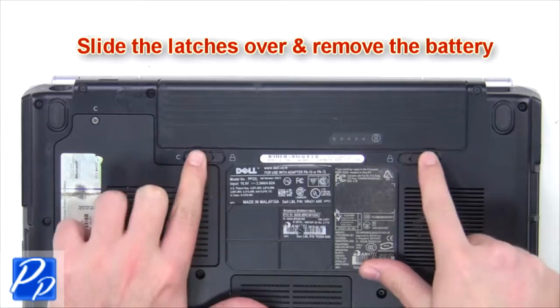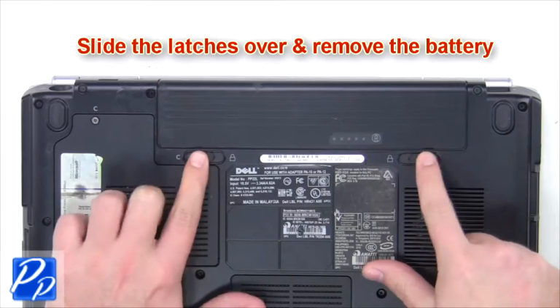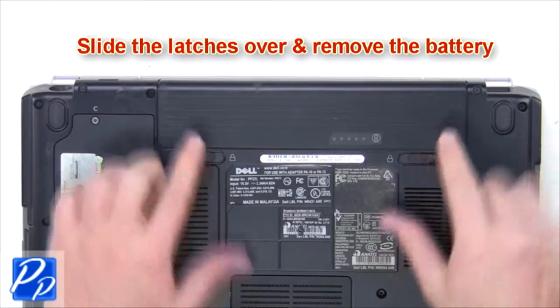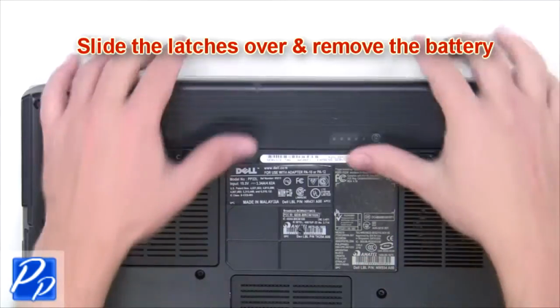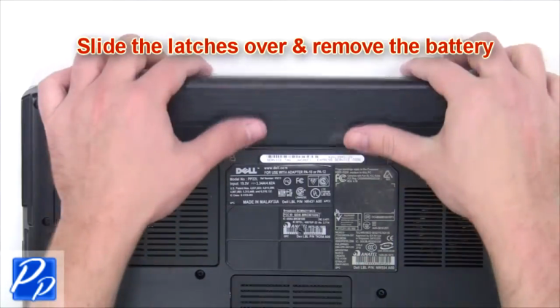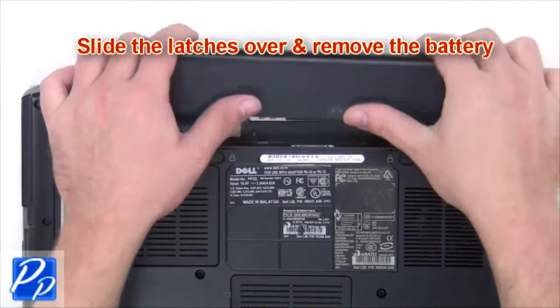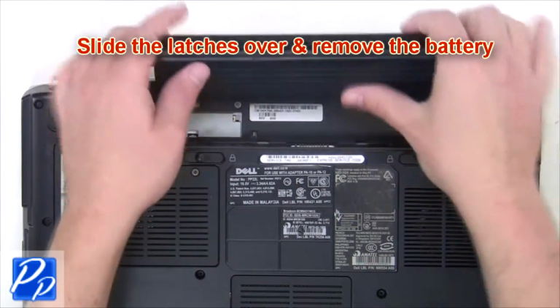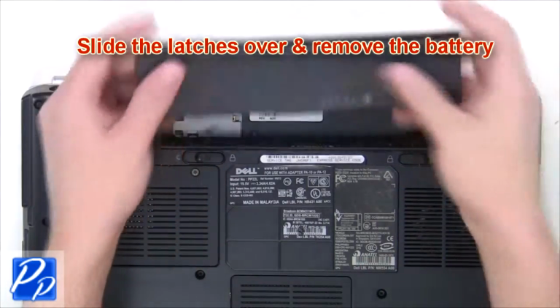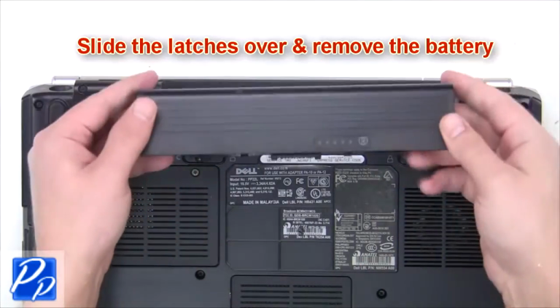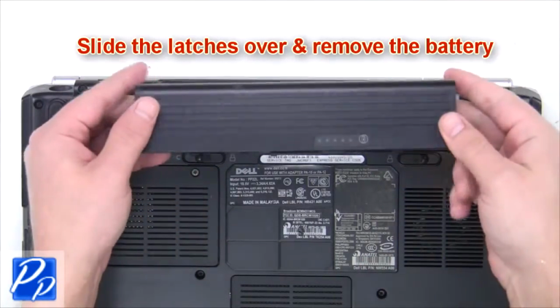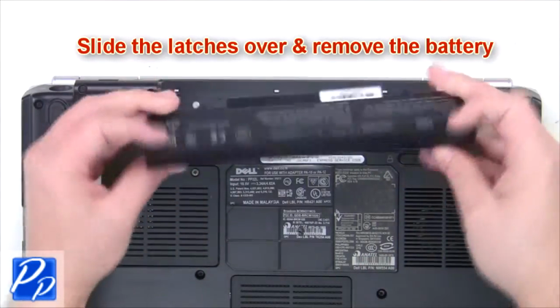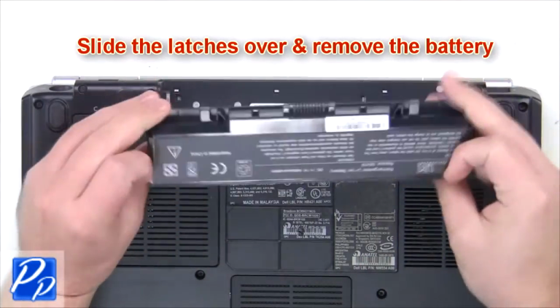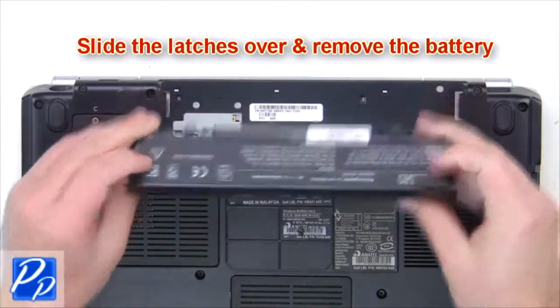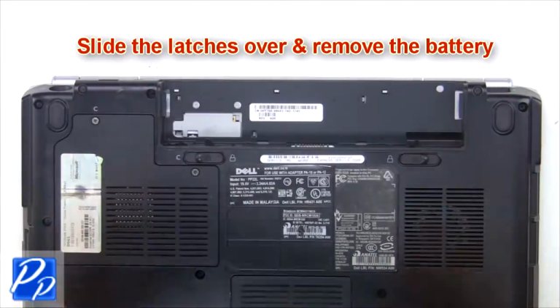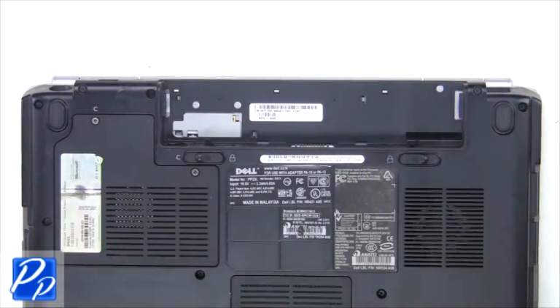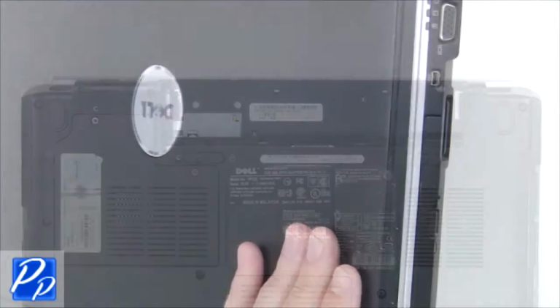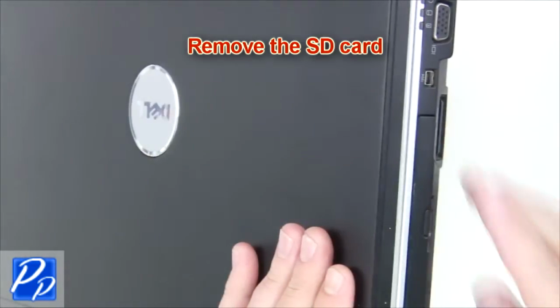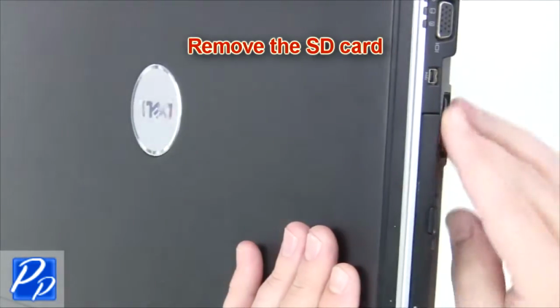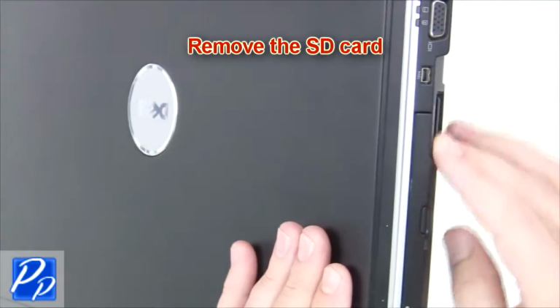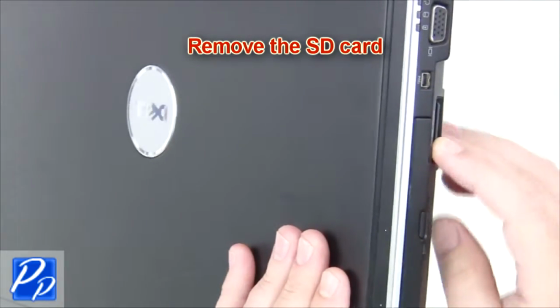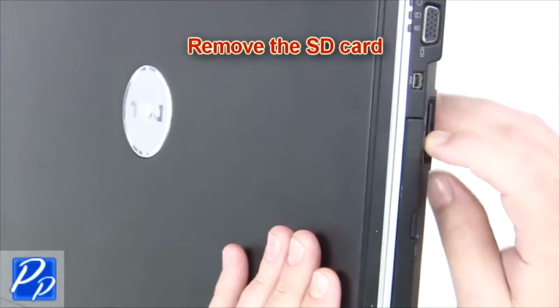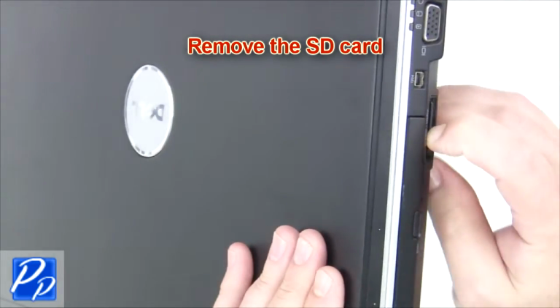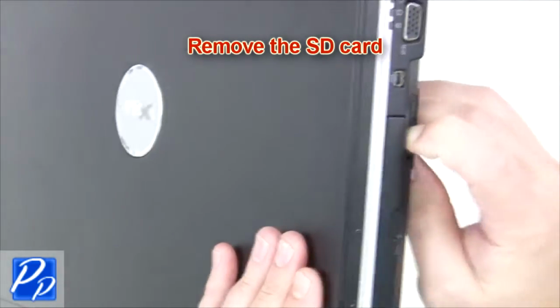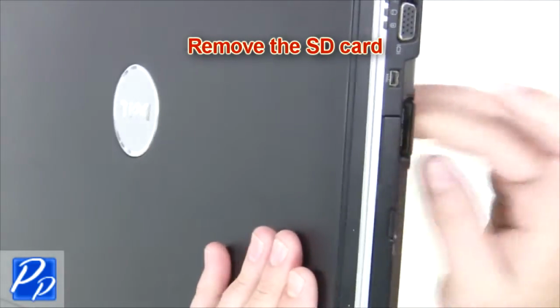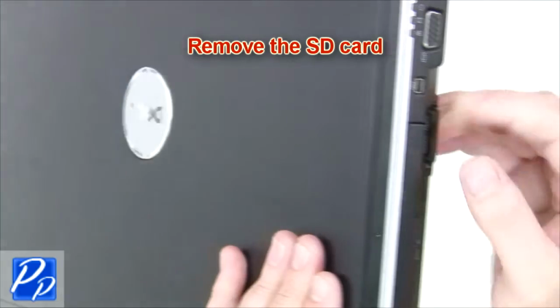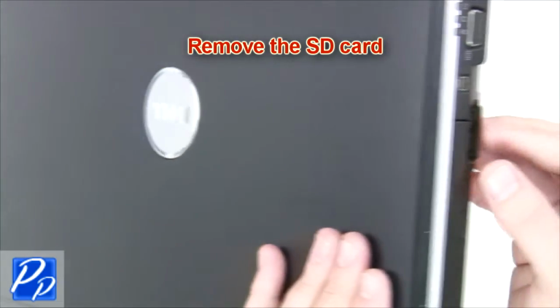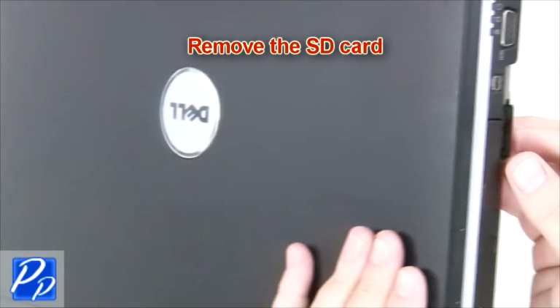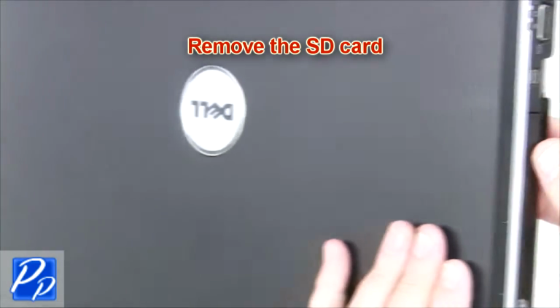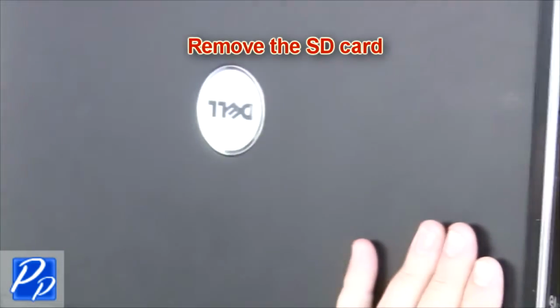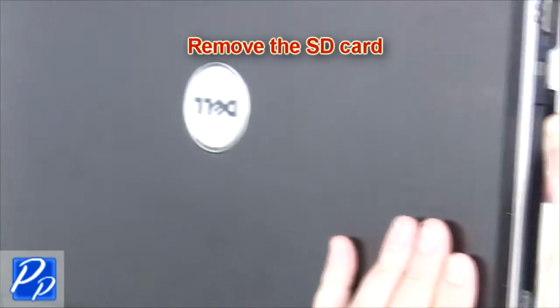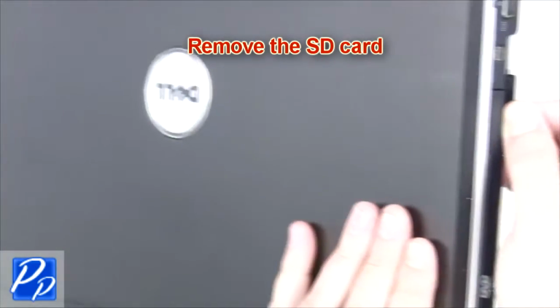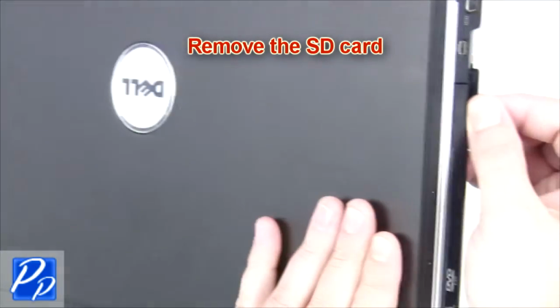All you need to do here is slide the latches over to remove the battery. You can now remove the SD card.